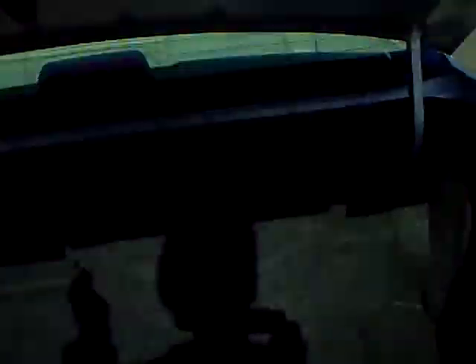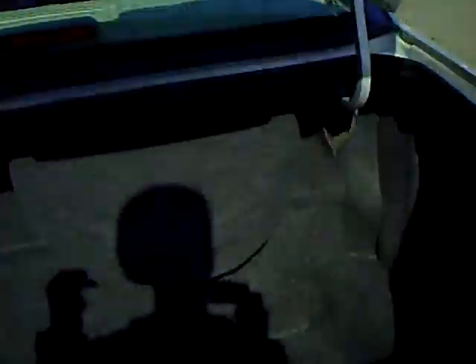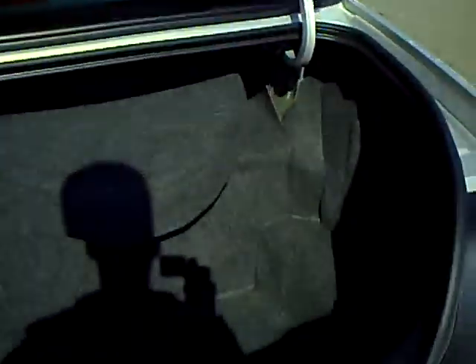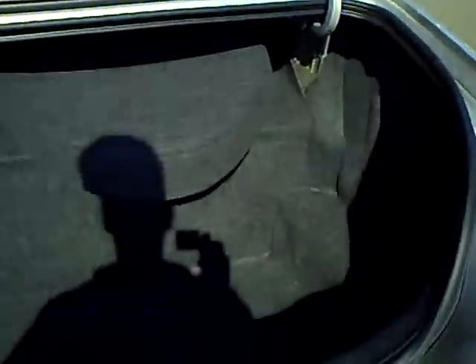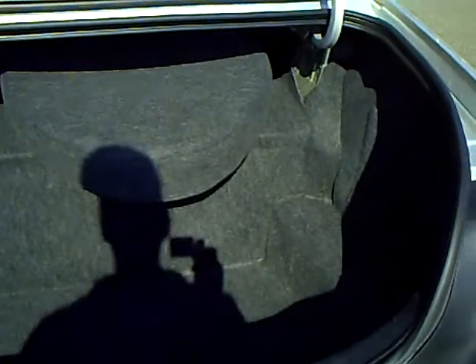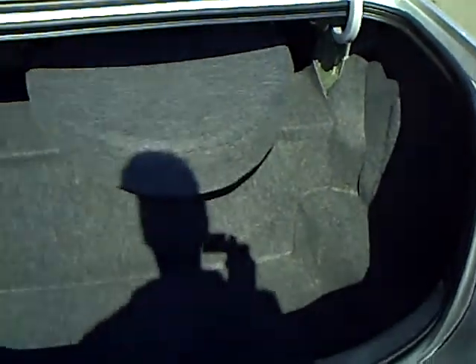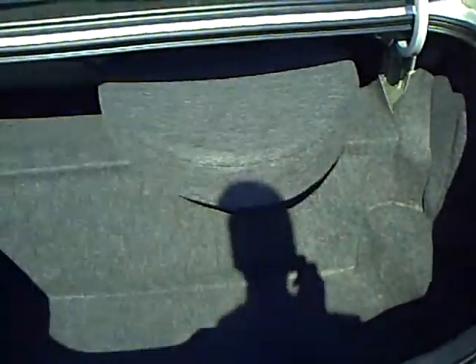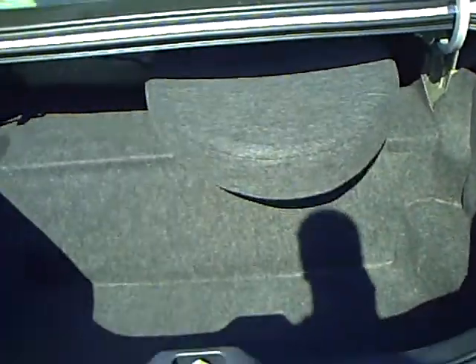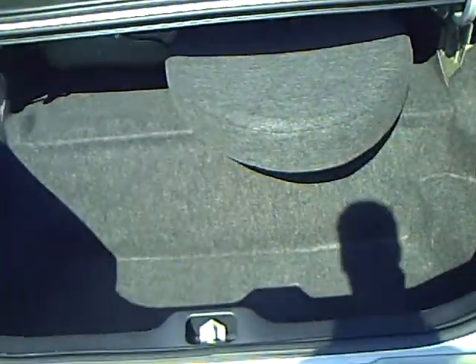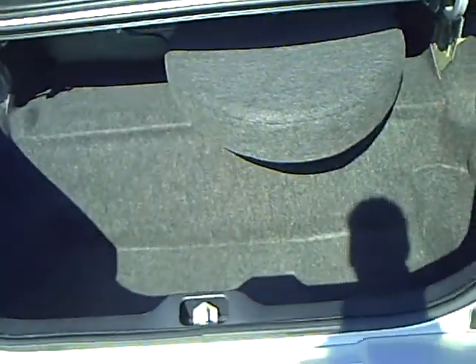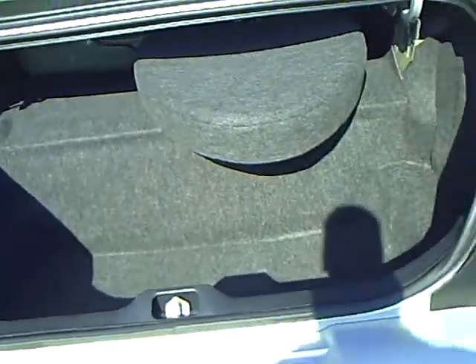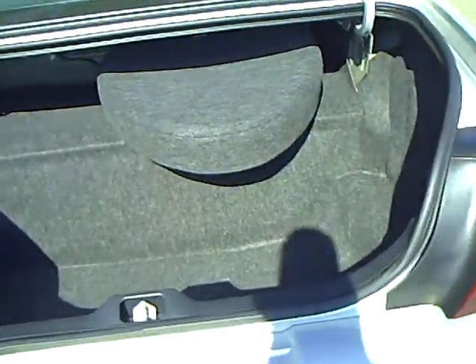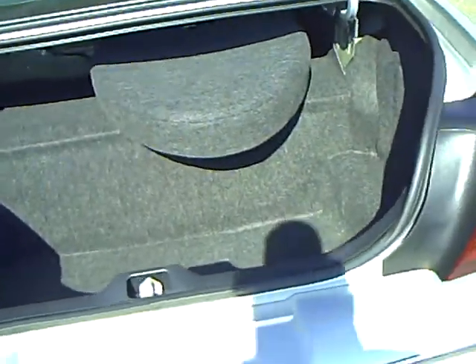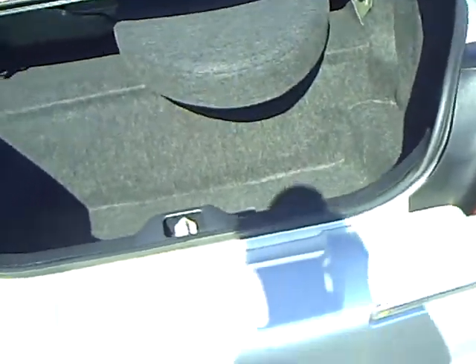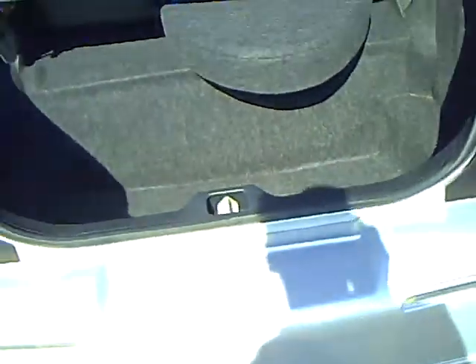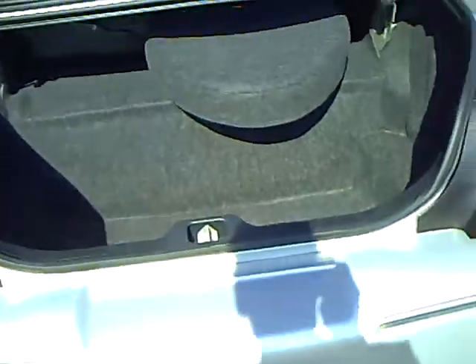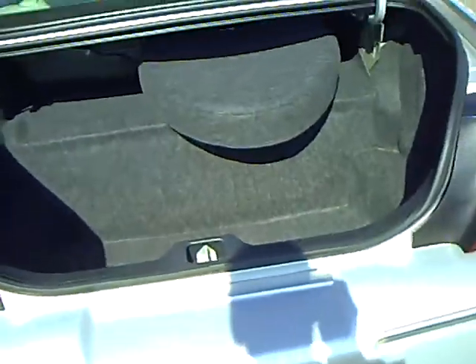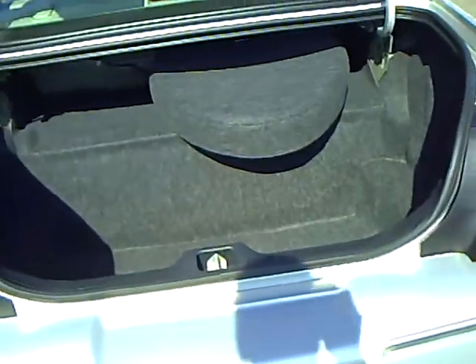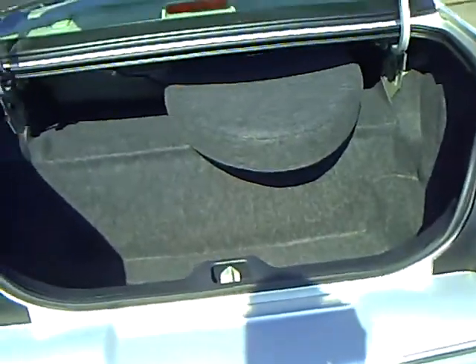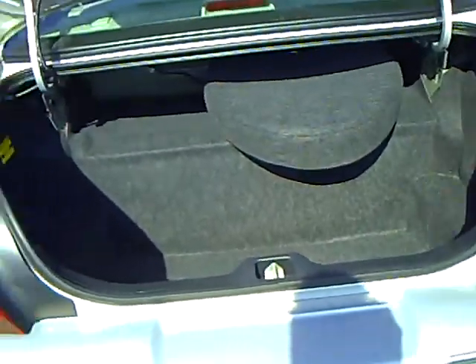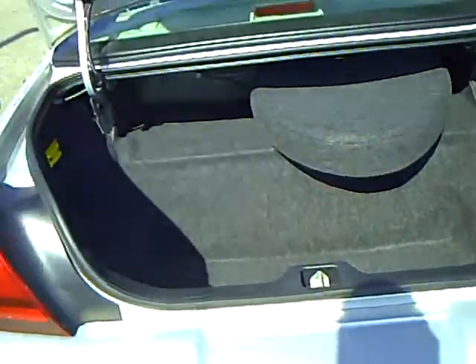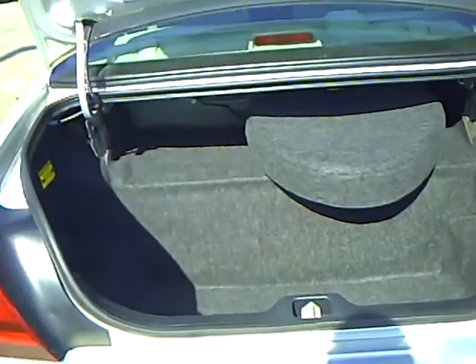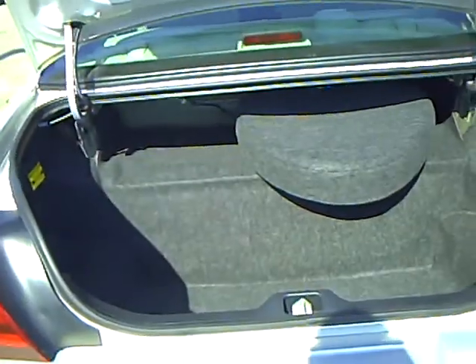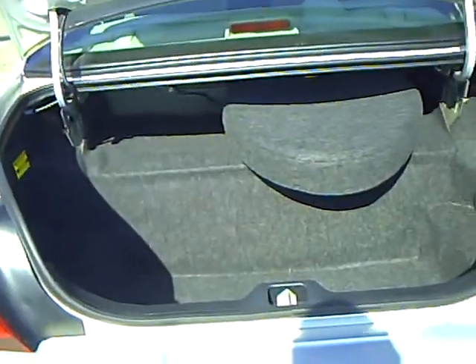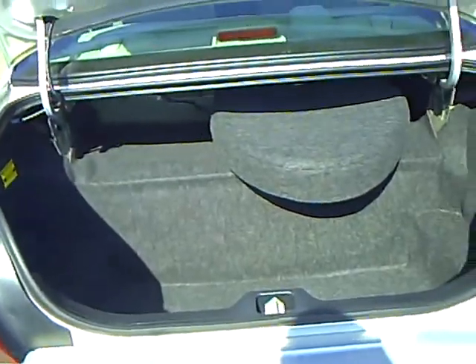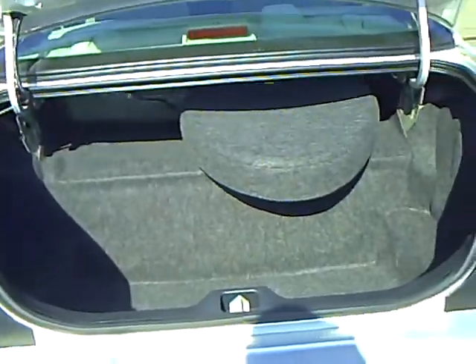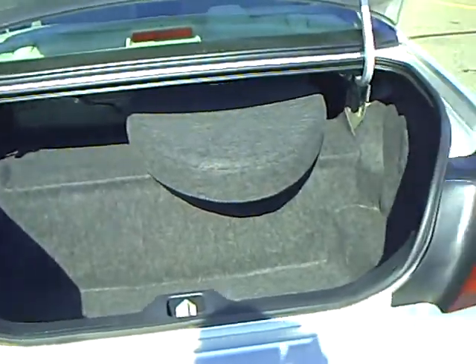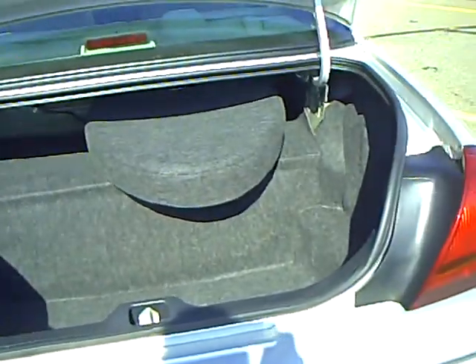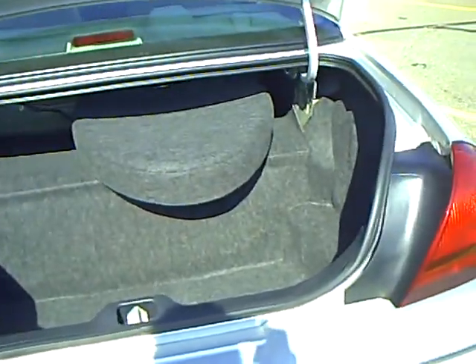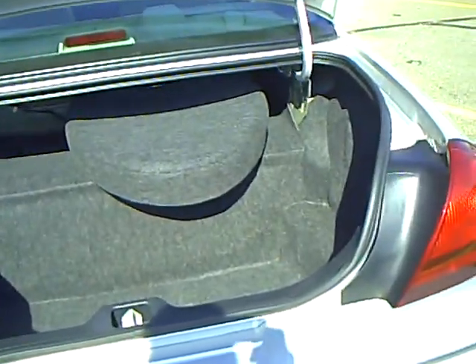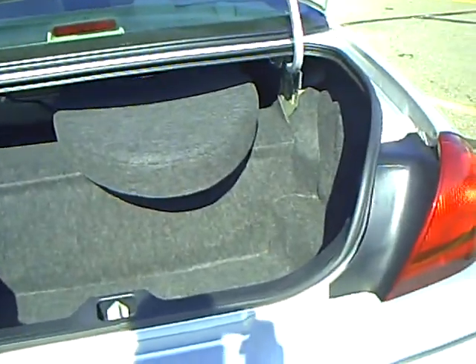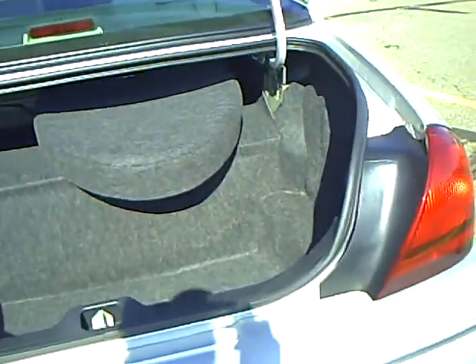Nice trunk — throw all the golf clubs in there you want, for you and your friends, or whatever else you may want to do.